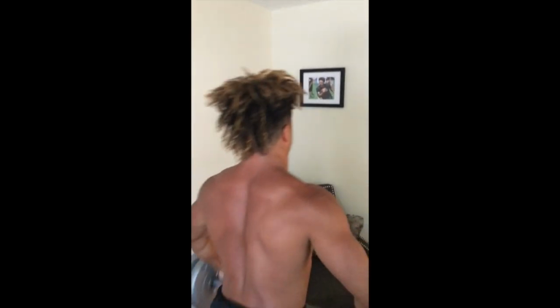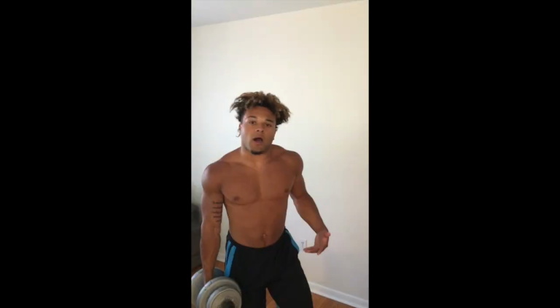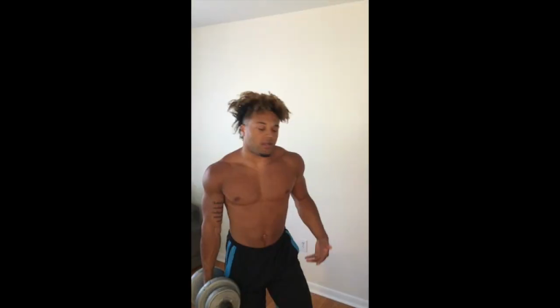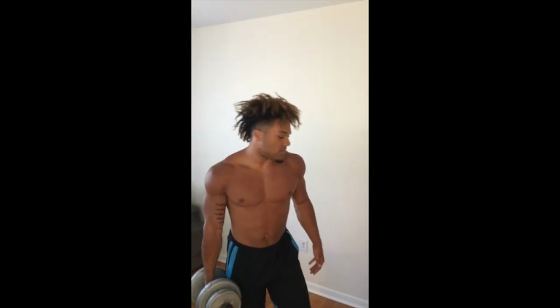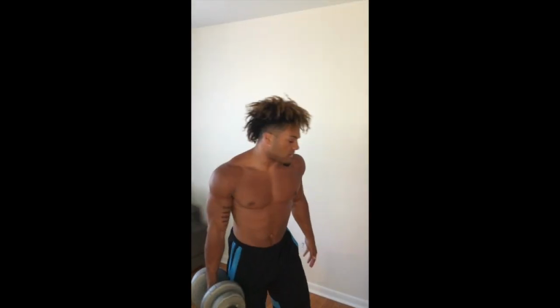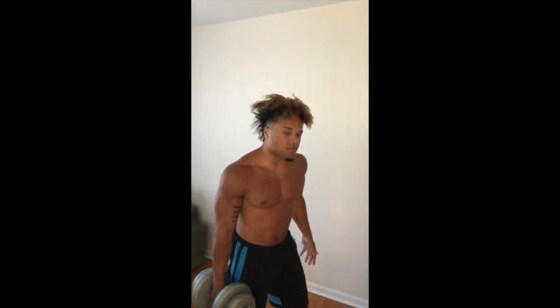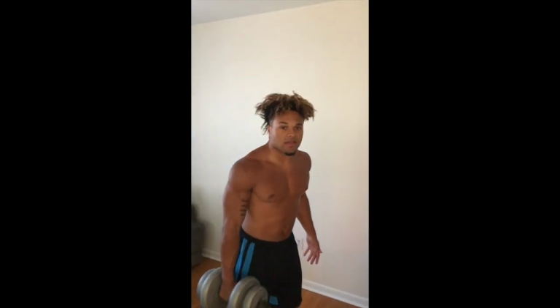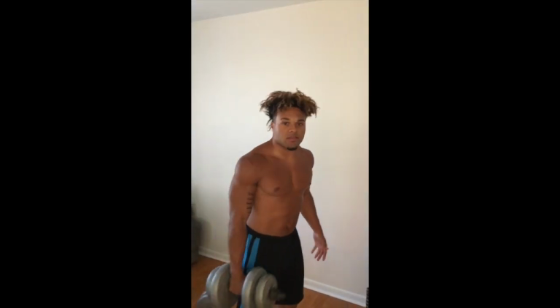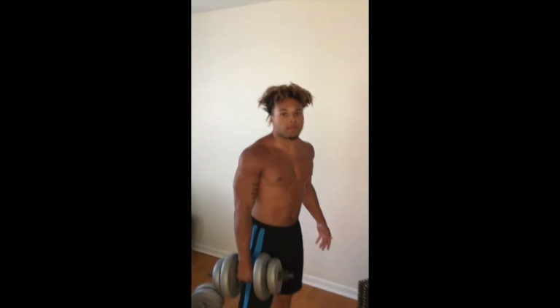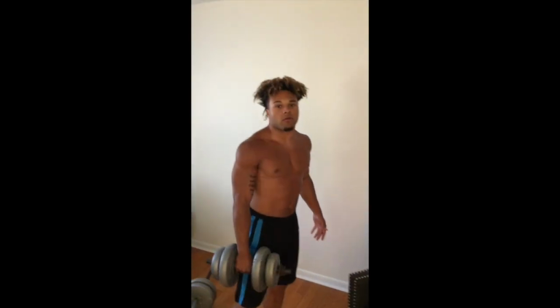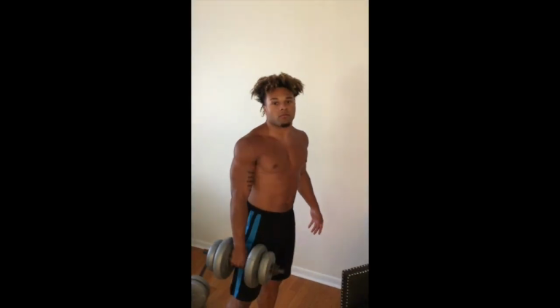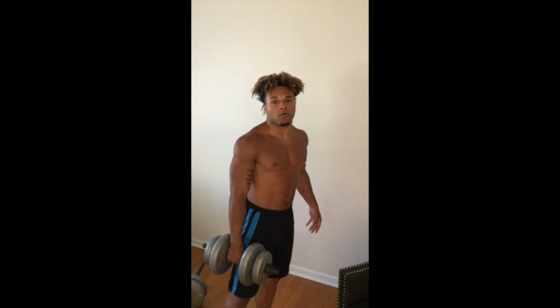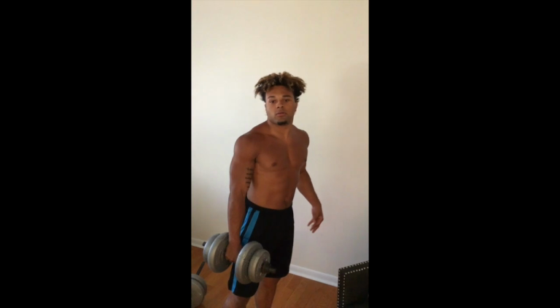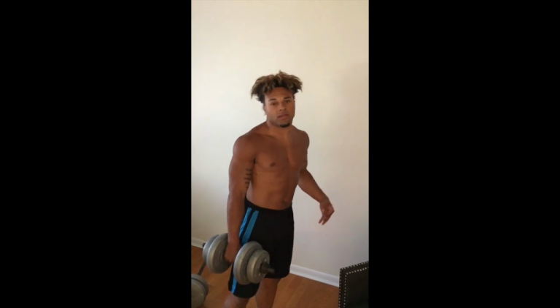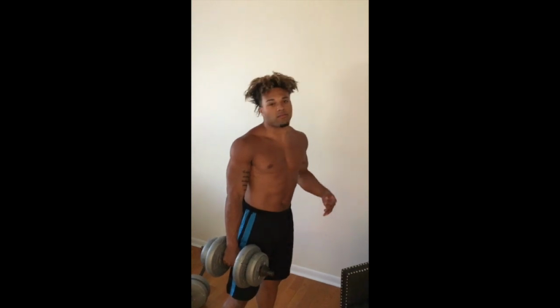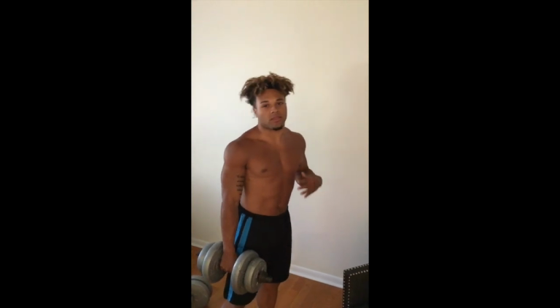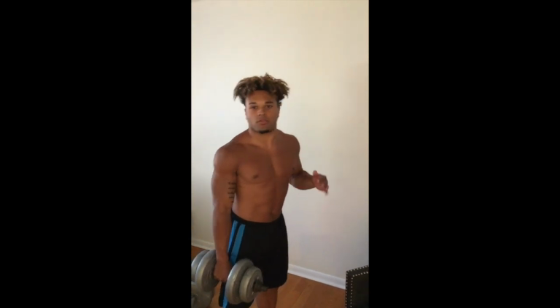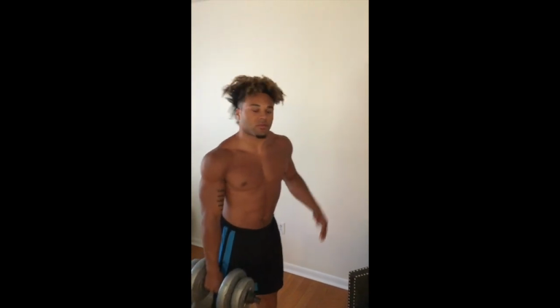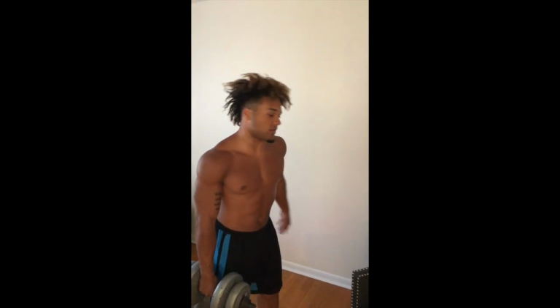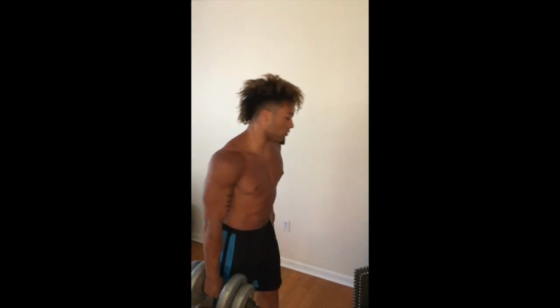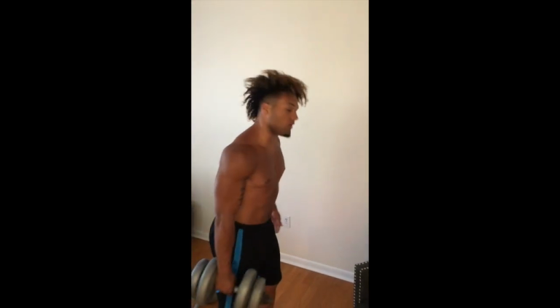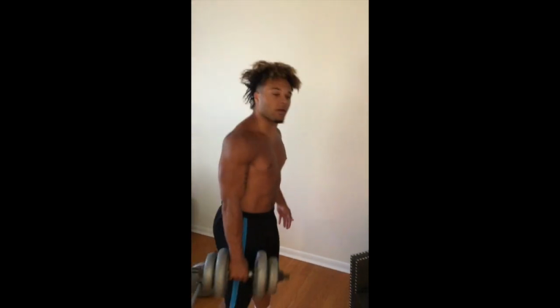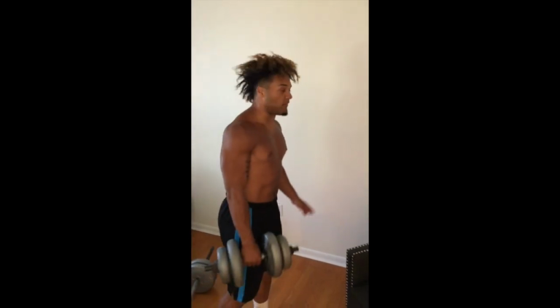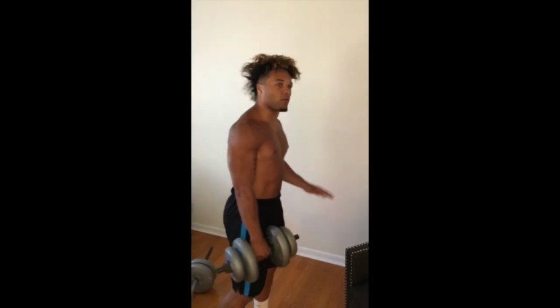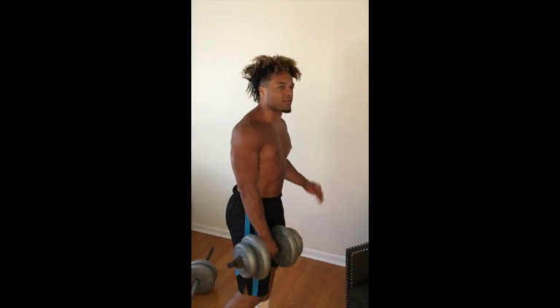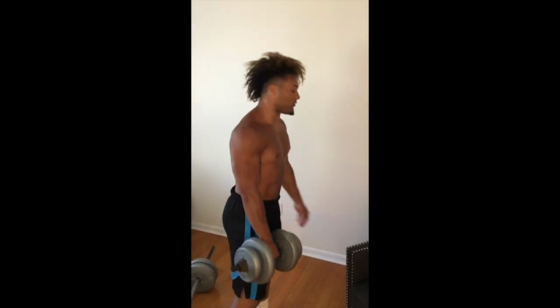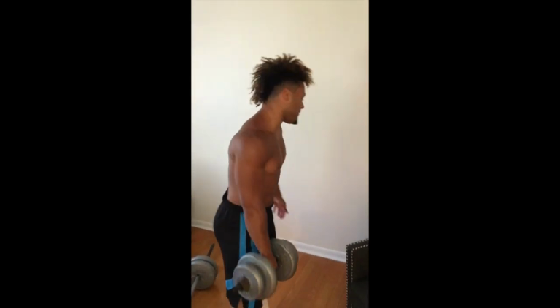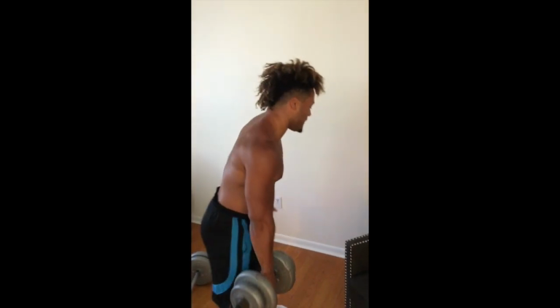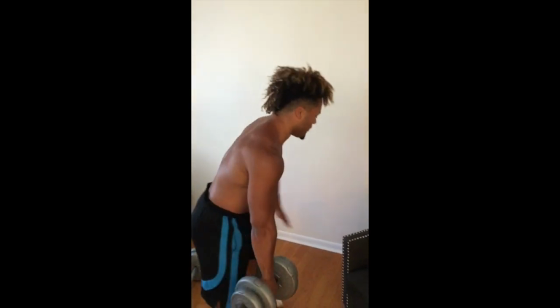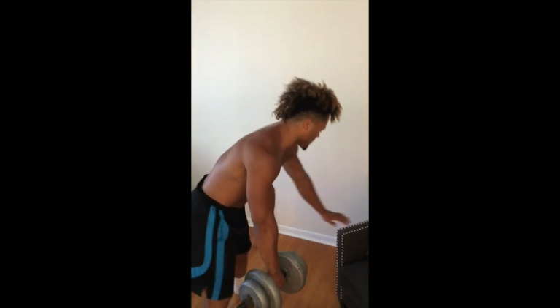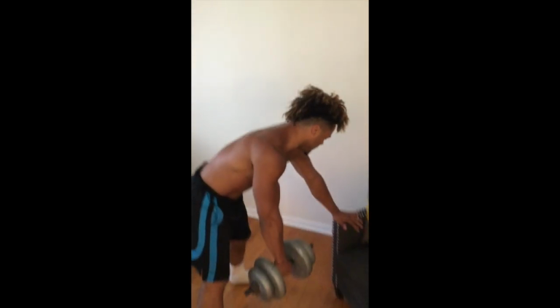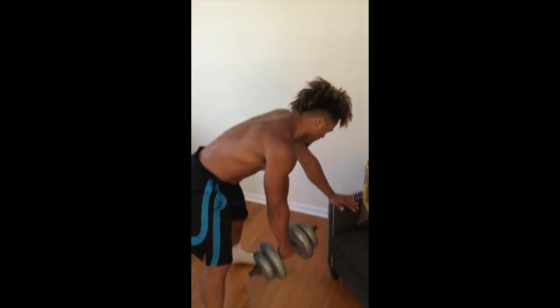Next exercise is a bent-over row, four sets of 12. My fault, let's get it.